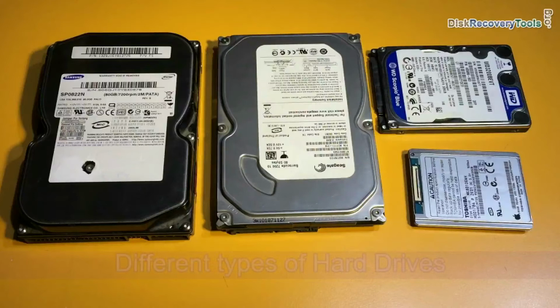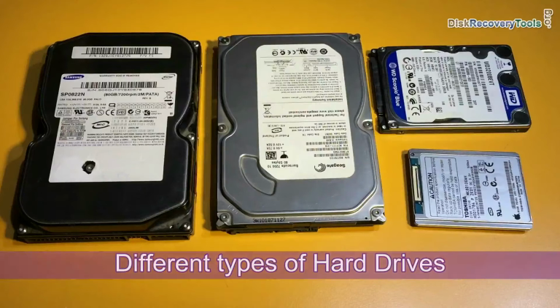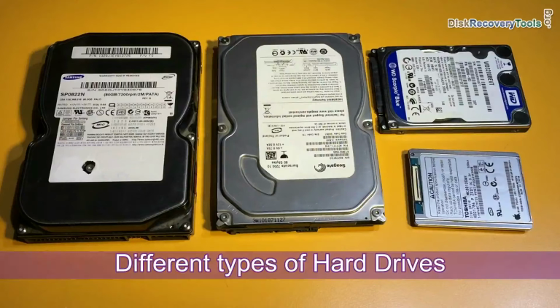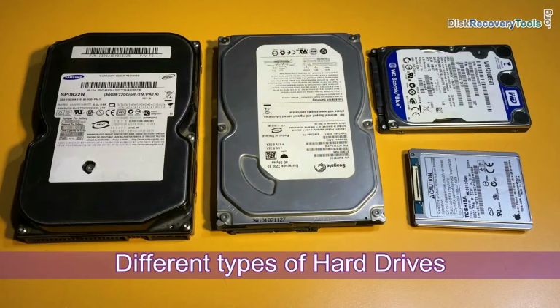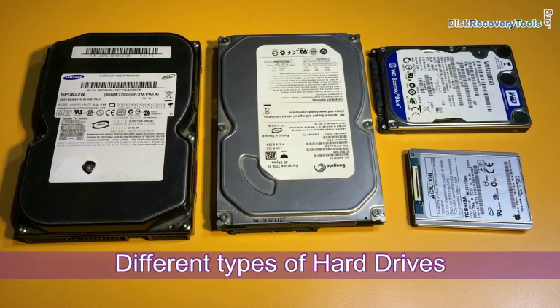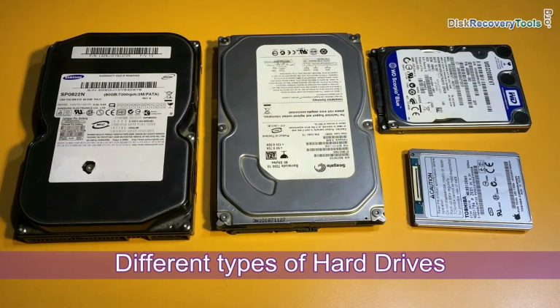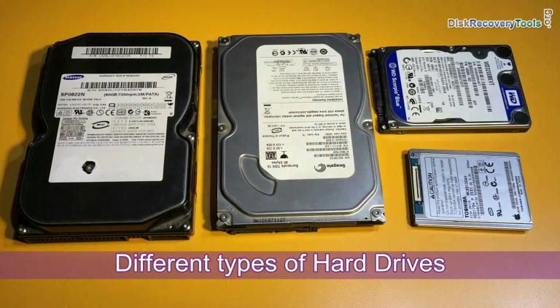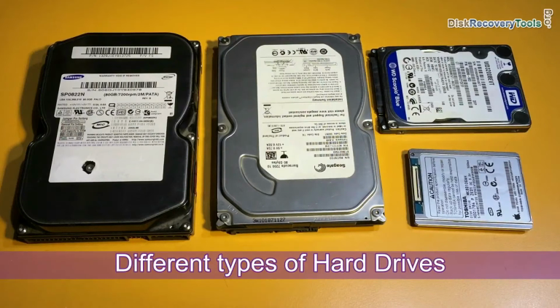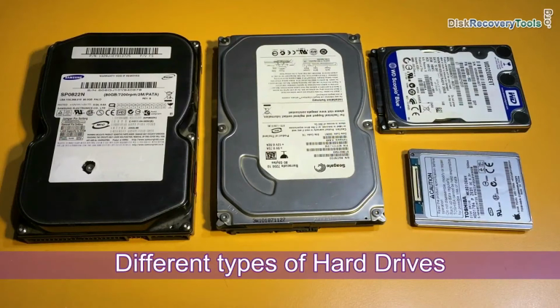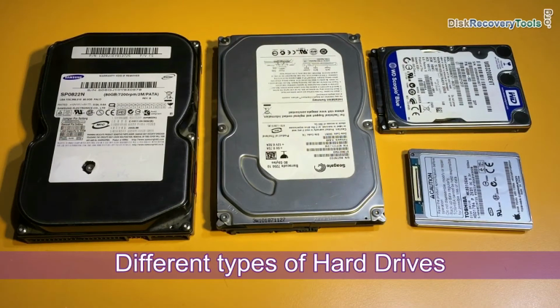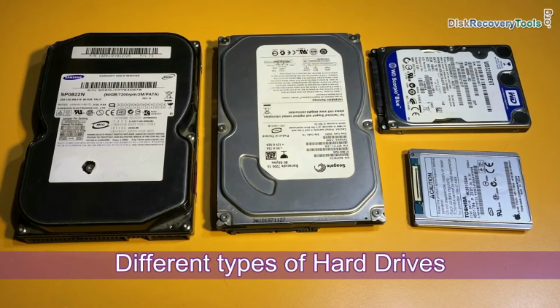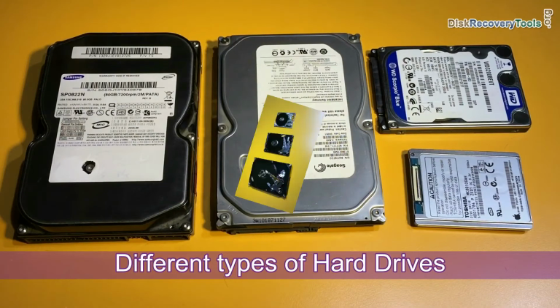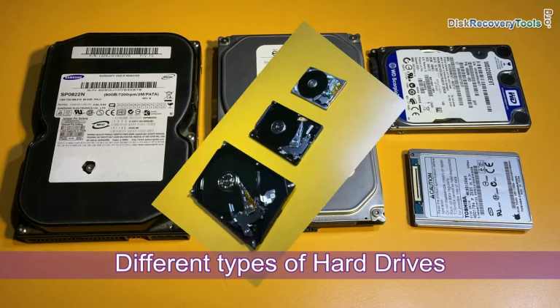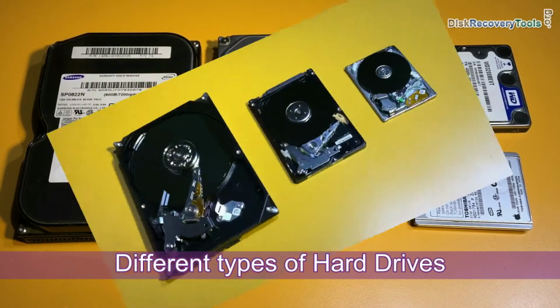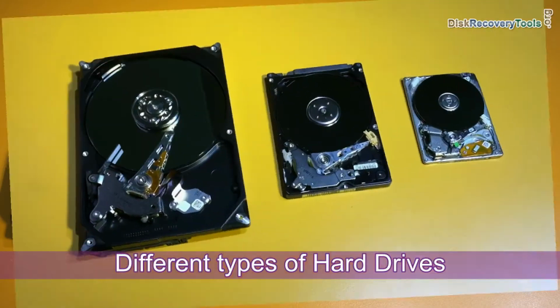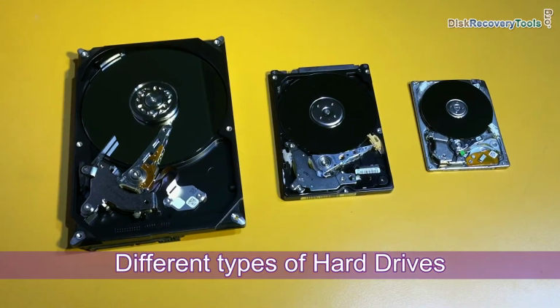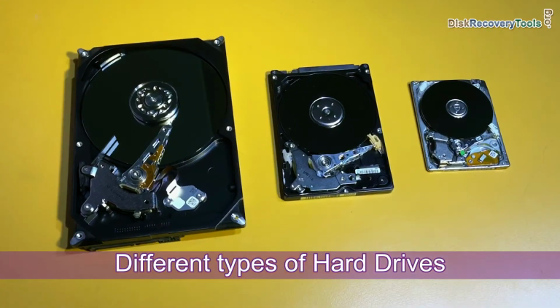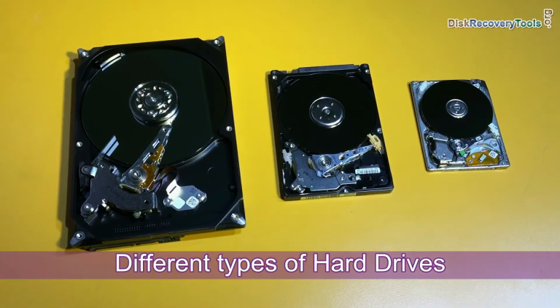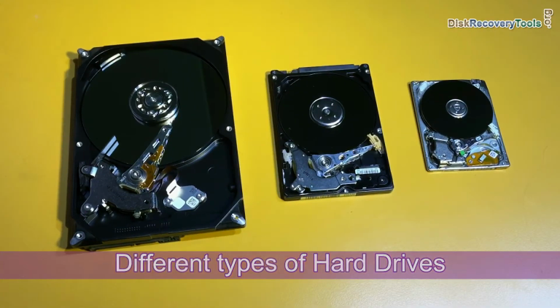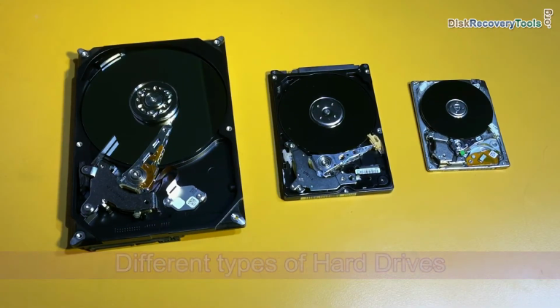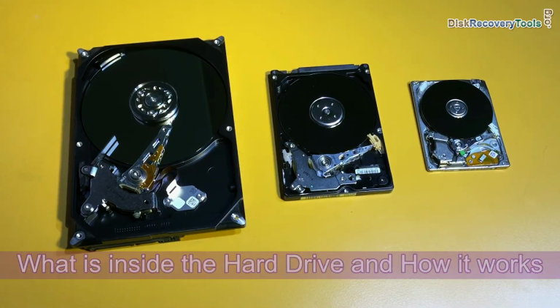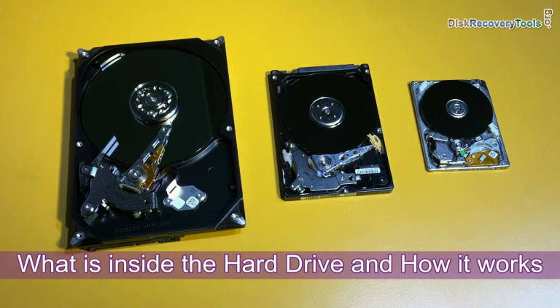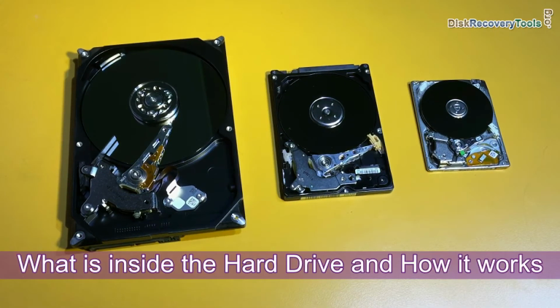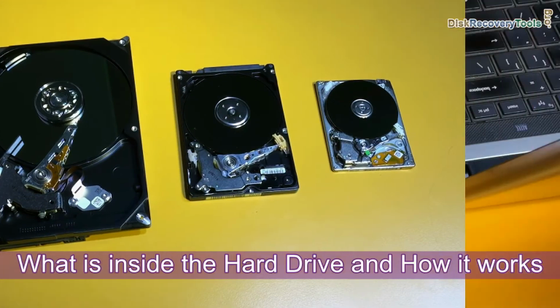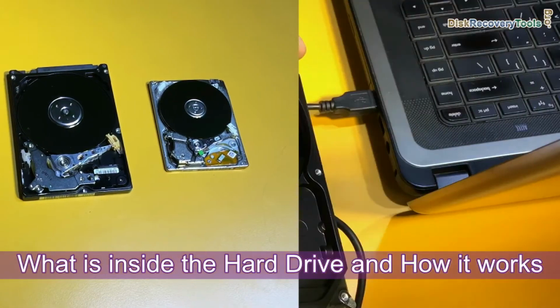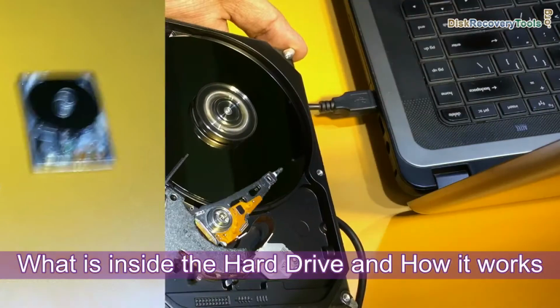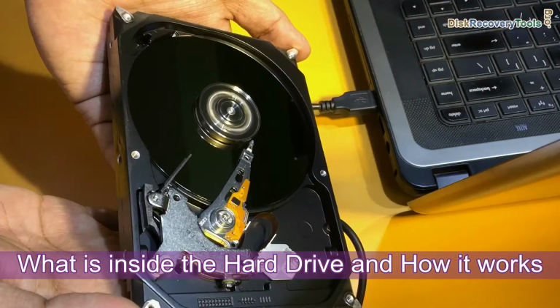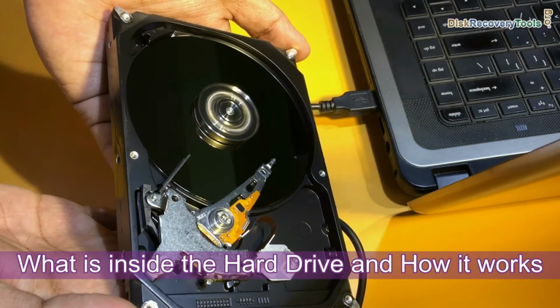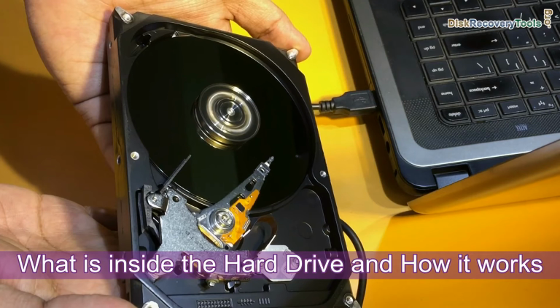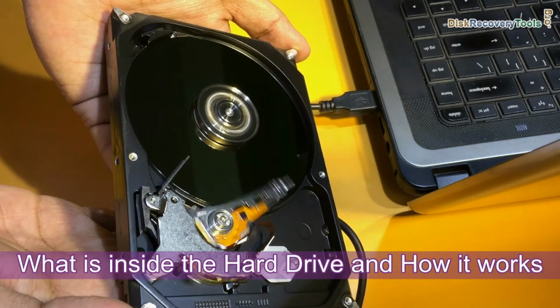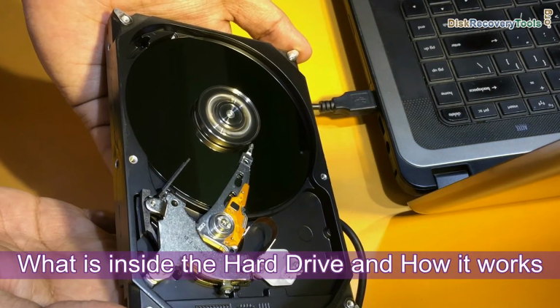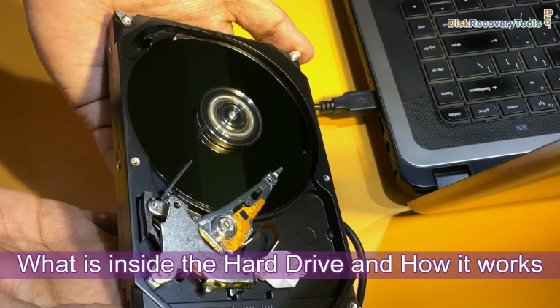In this video we are going to discuss about different types of hard drives, what is inside the hard drive and how it works.